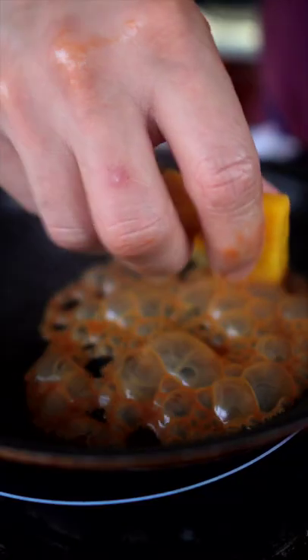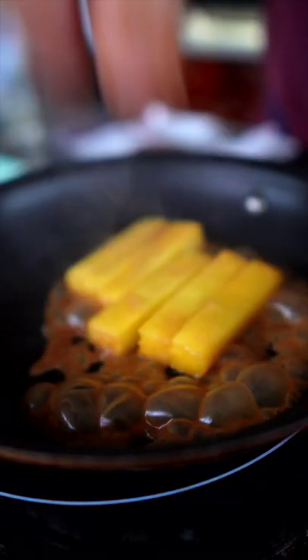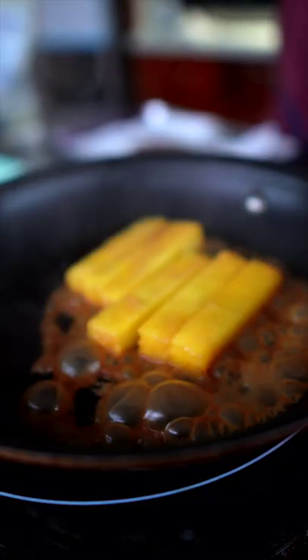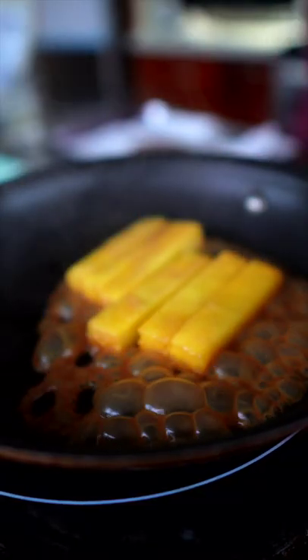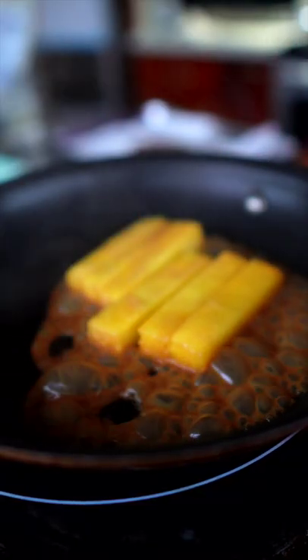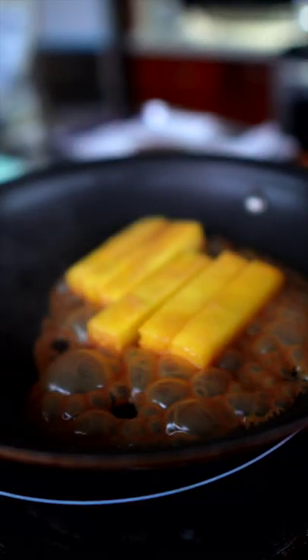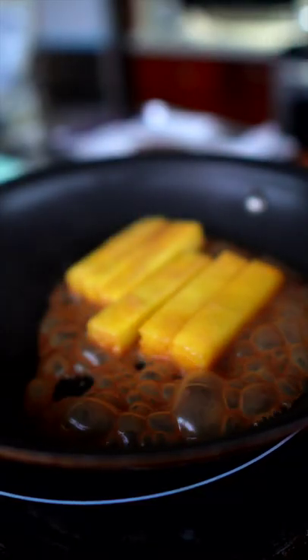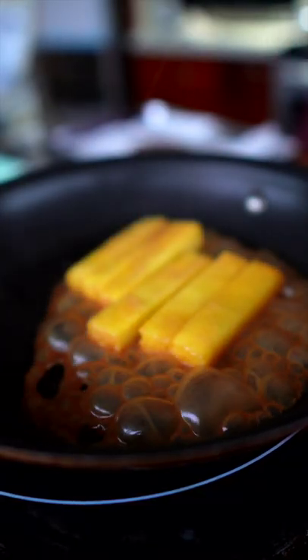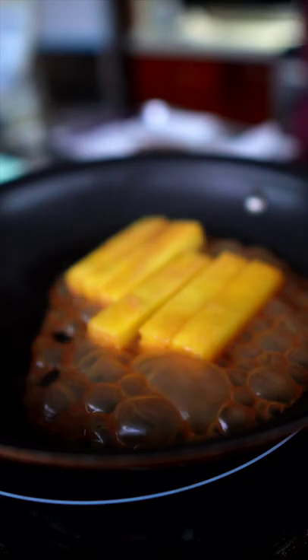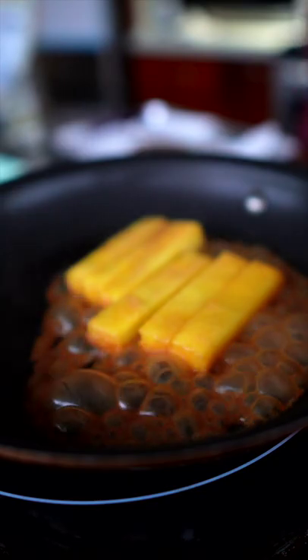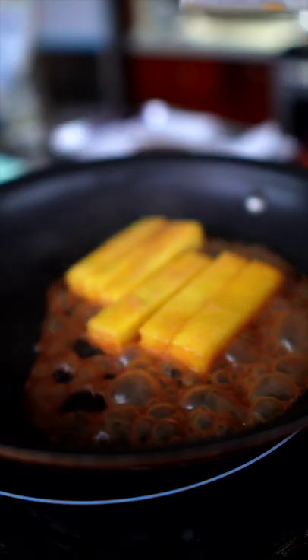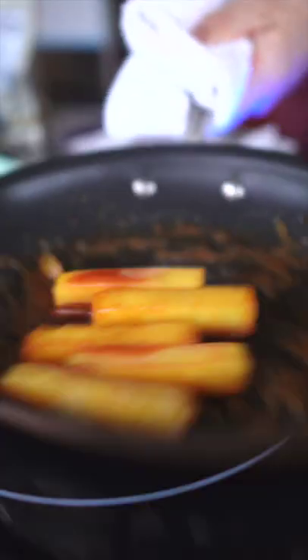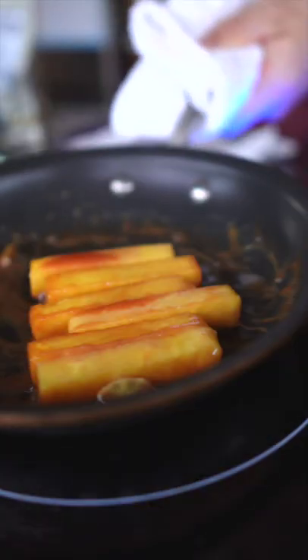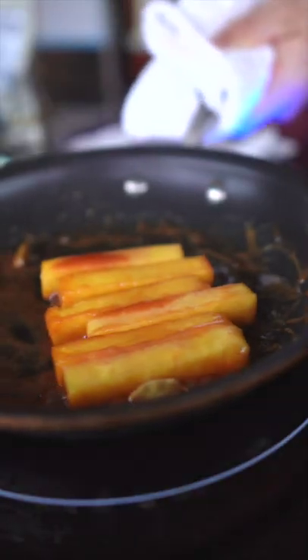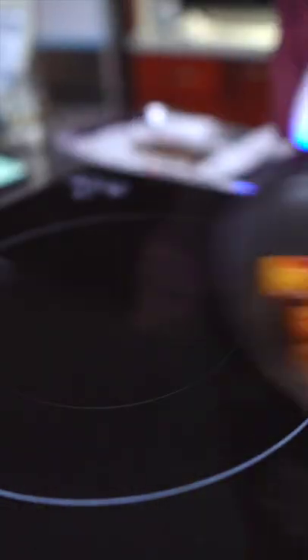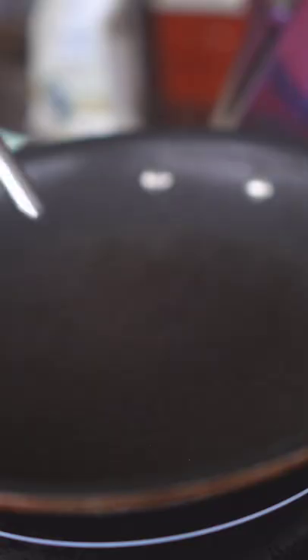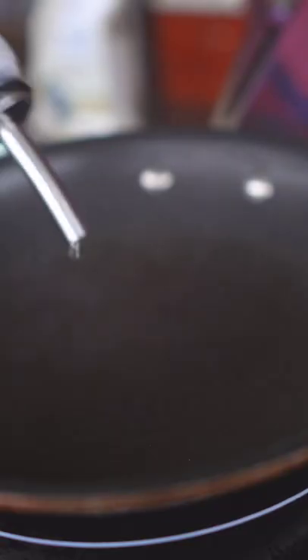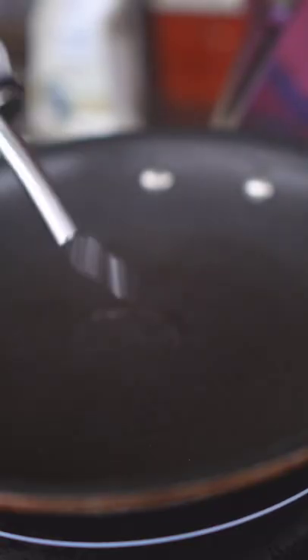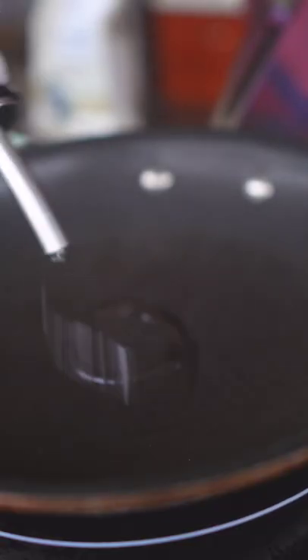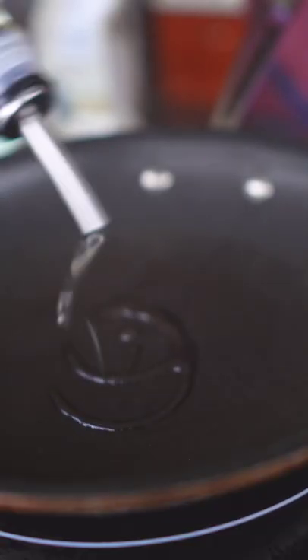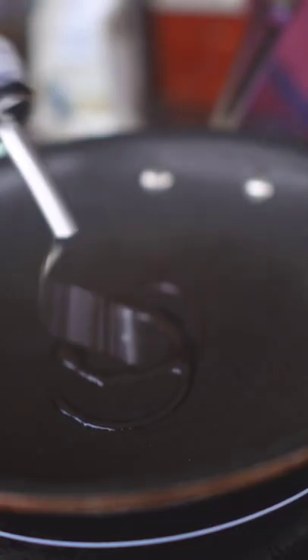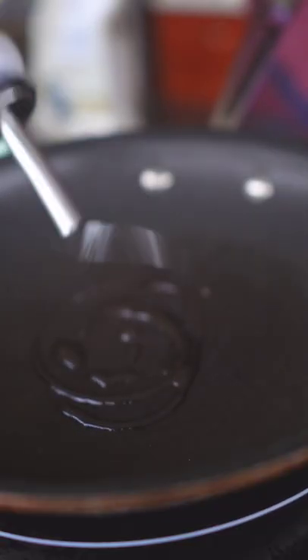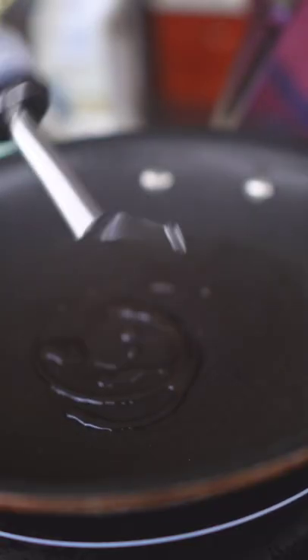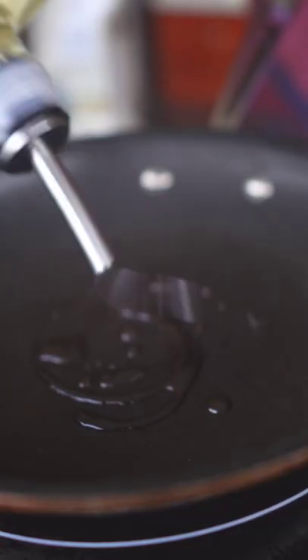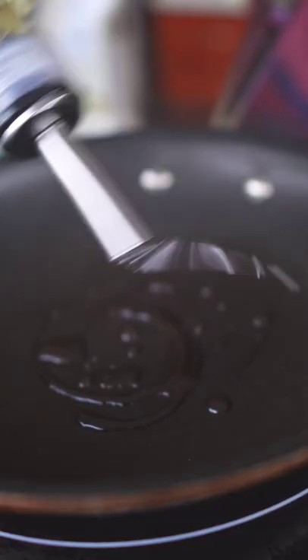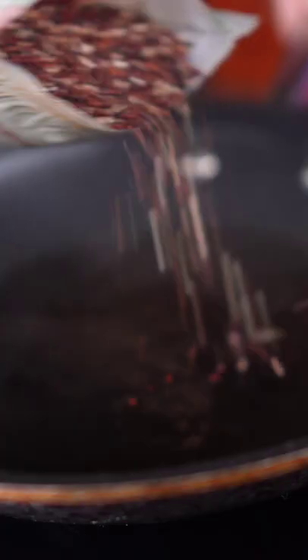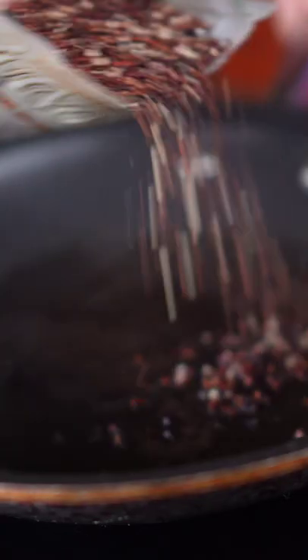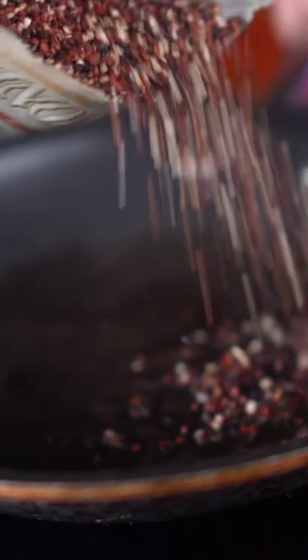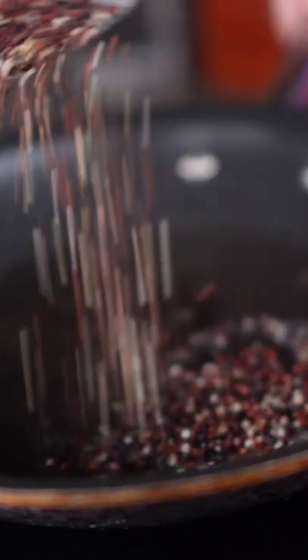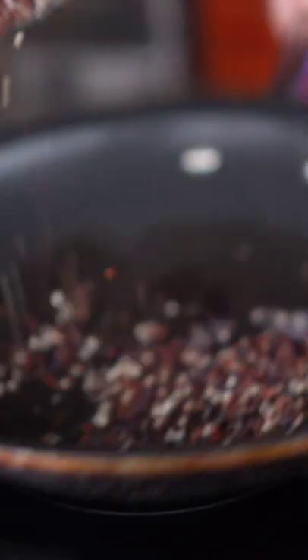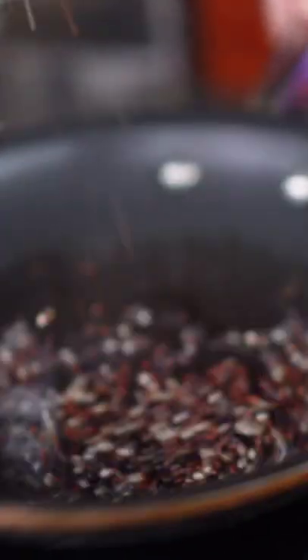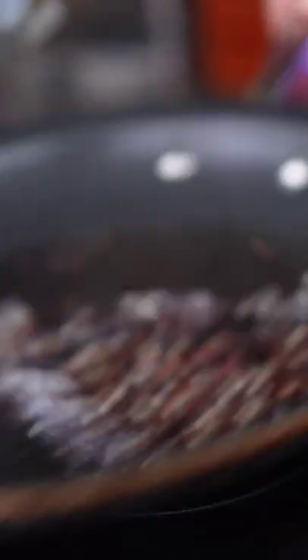Pull it out, deglaze the pineapple, and set aside. Next we're going to make quinoa puffs, which I substituted for this recipe.